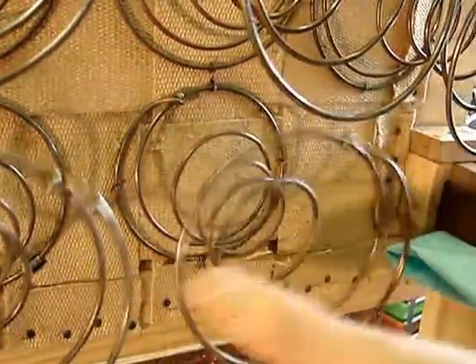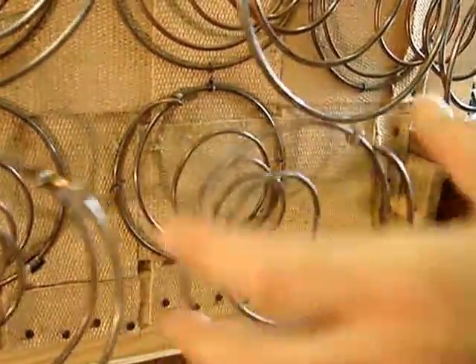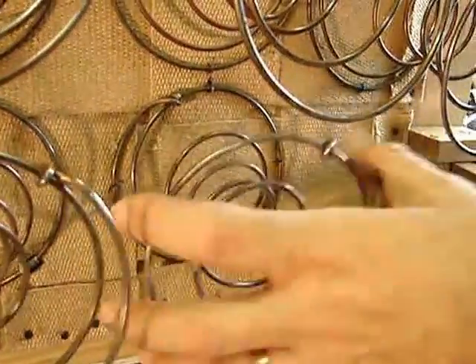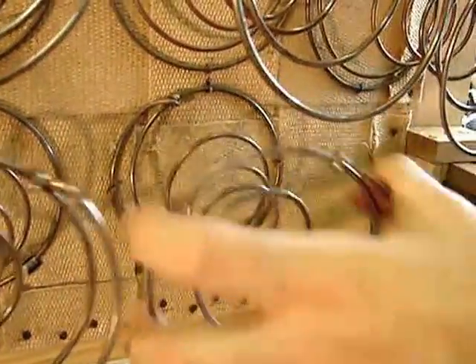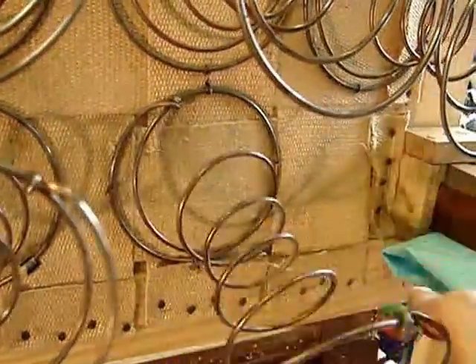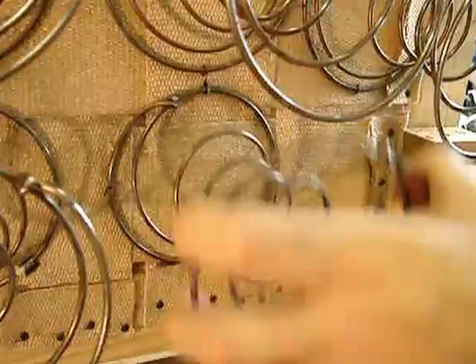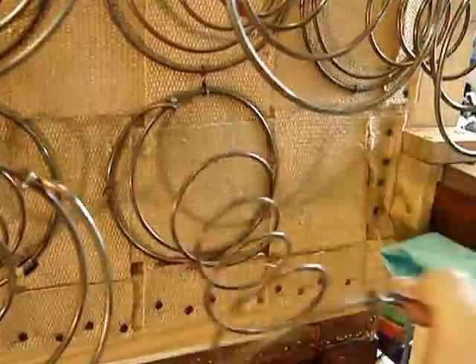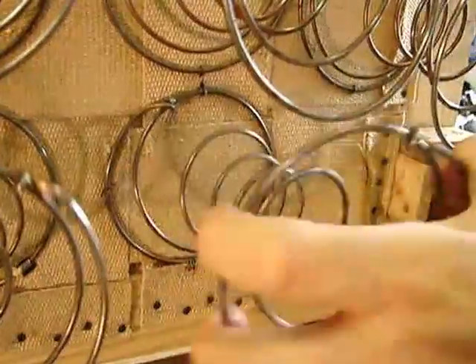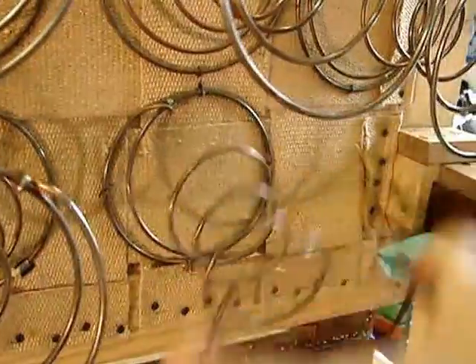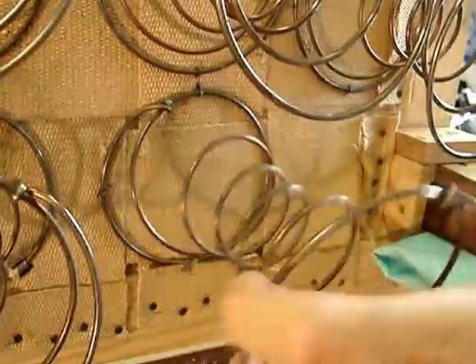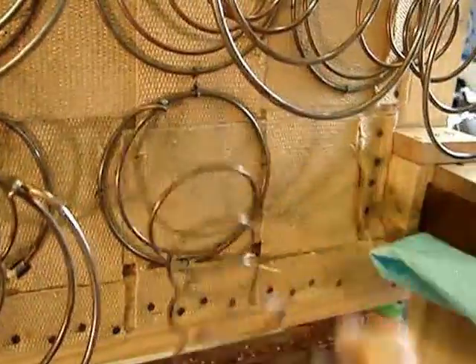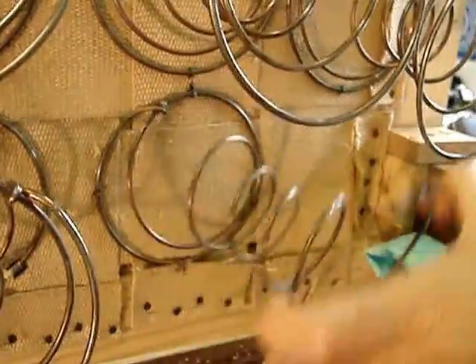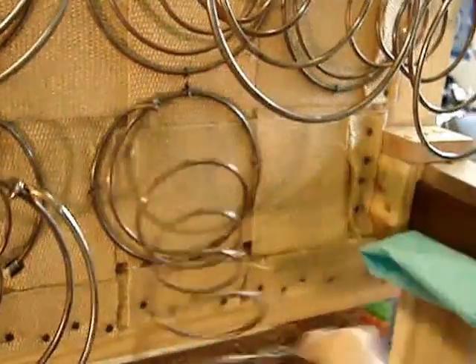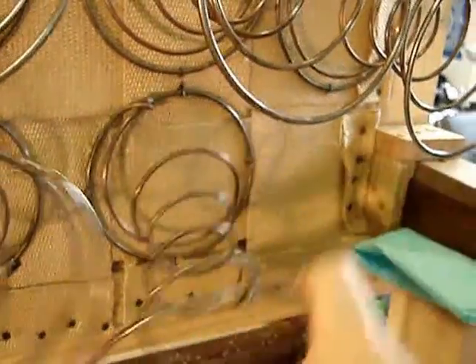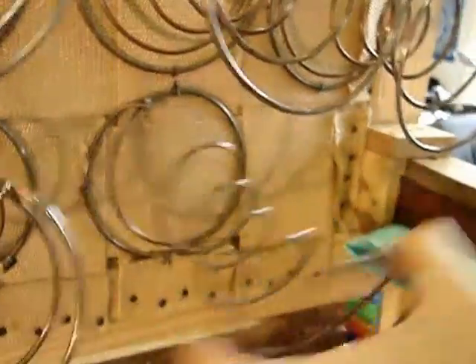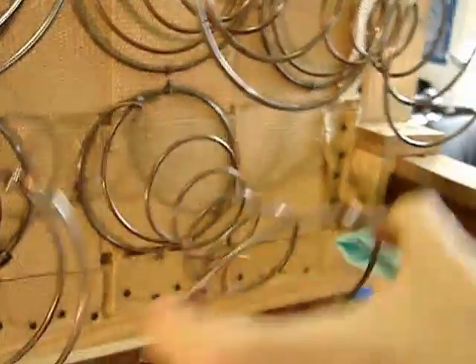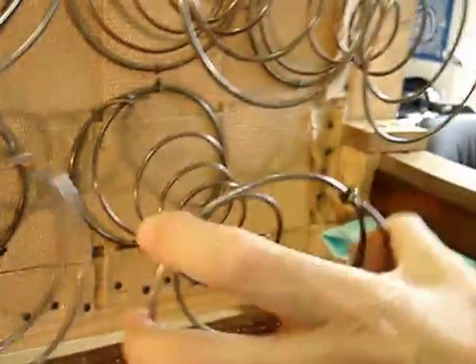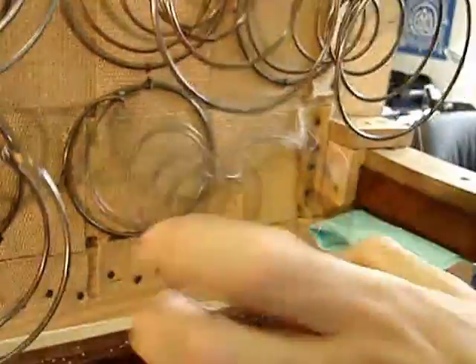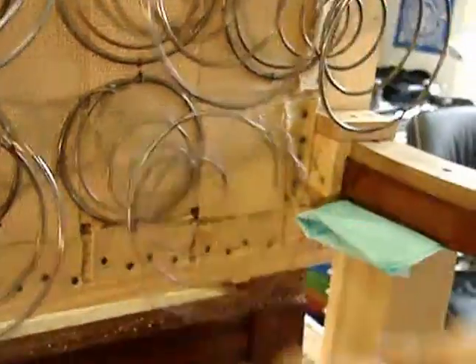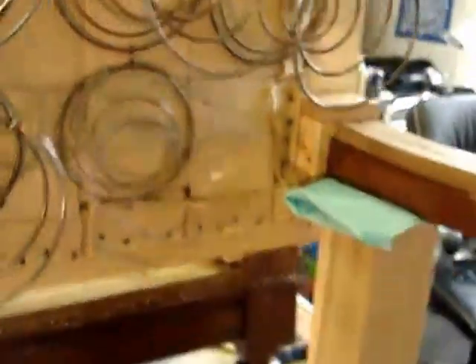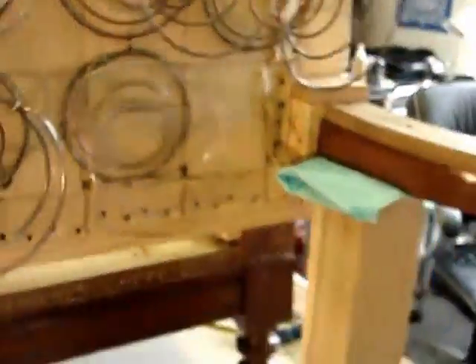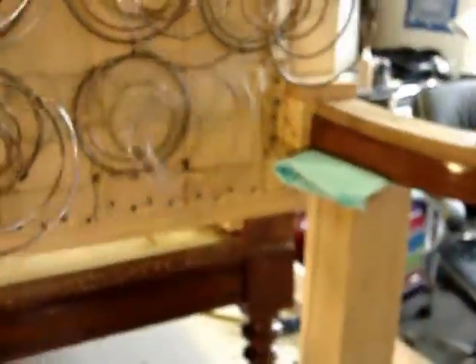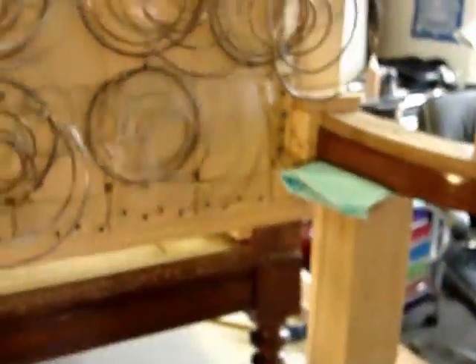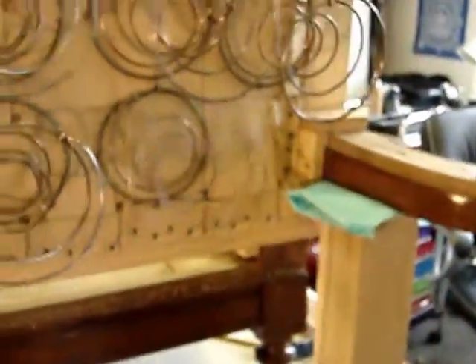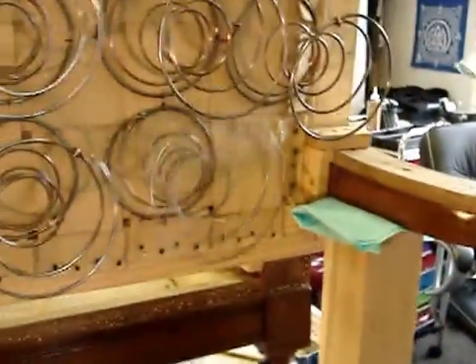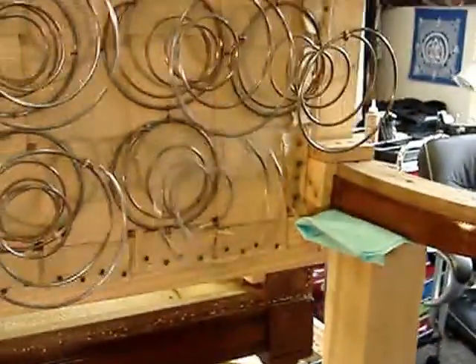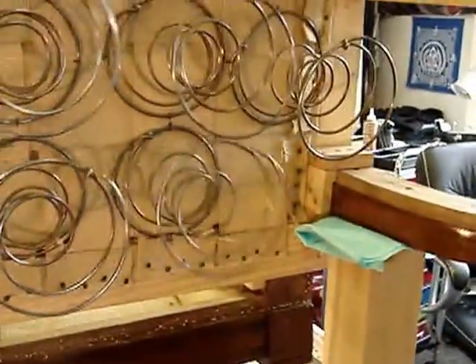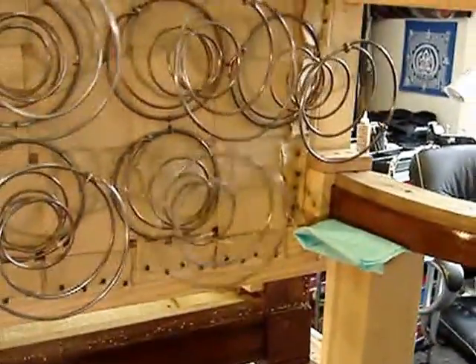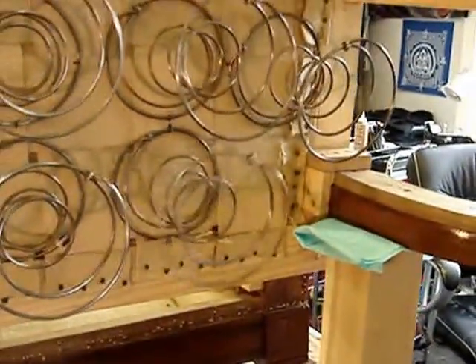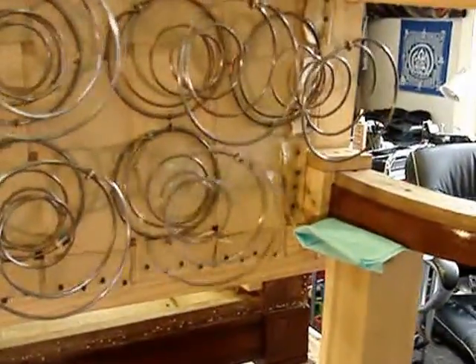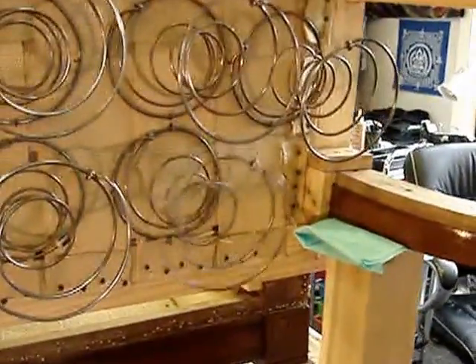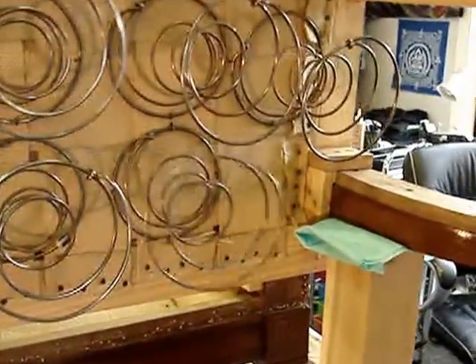And that's the spring. It's all lashed in, and it's ready to be tied. Great.